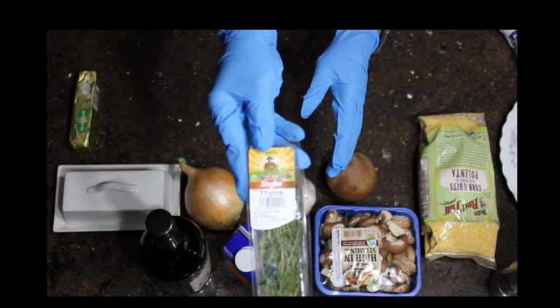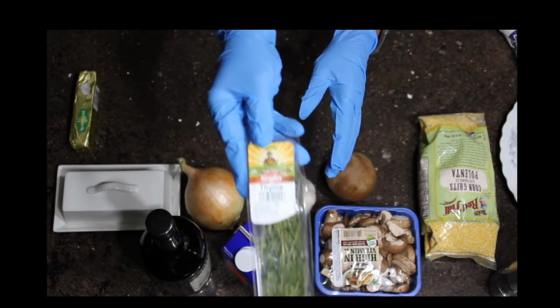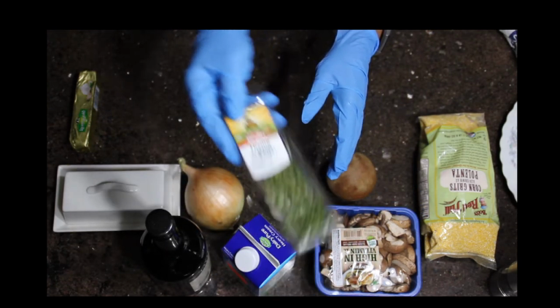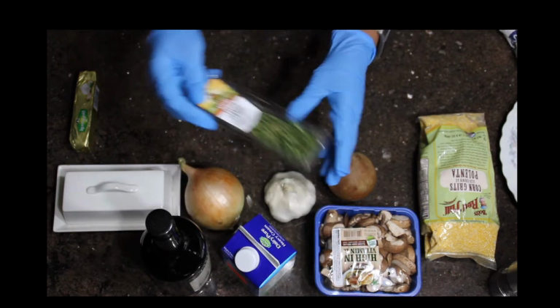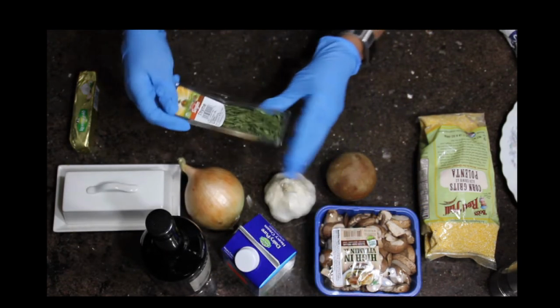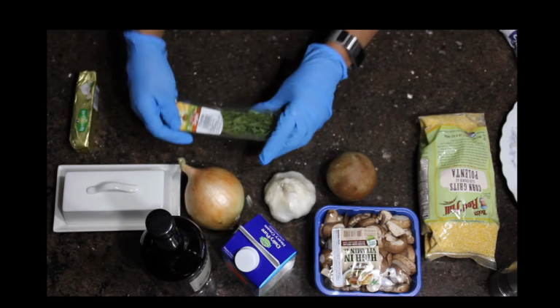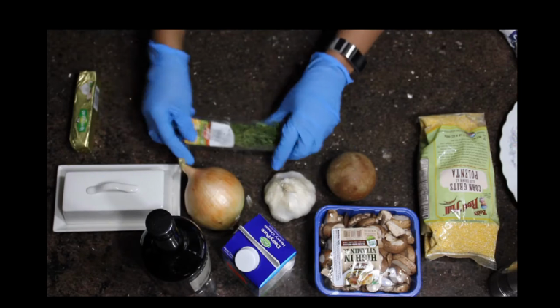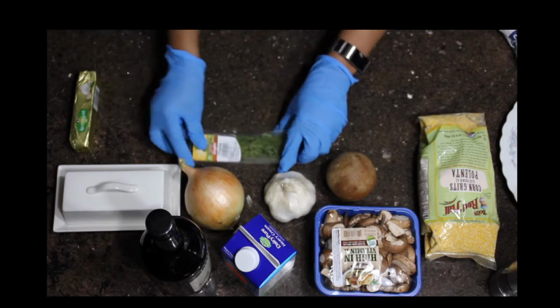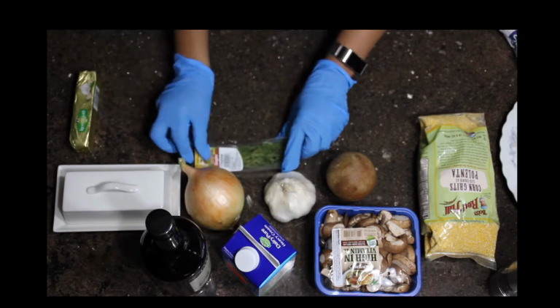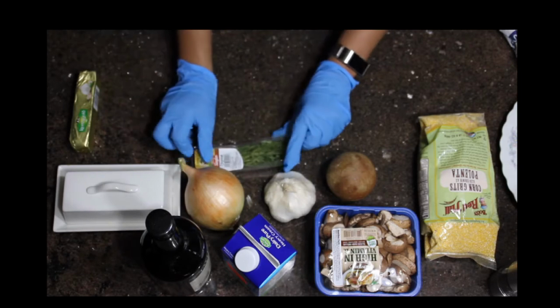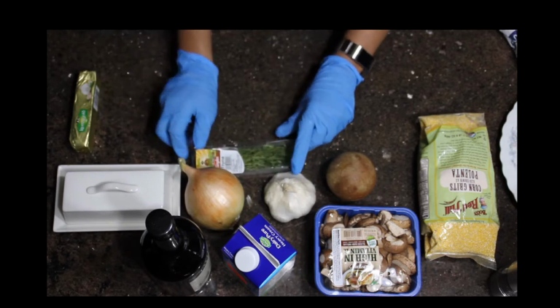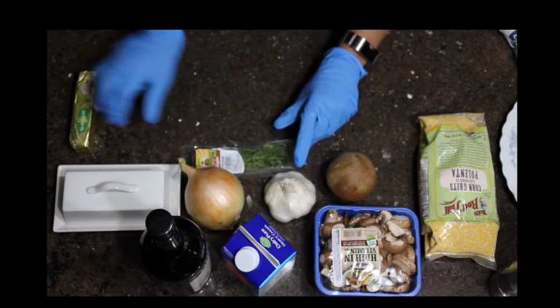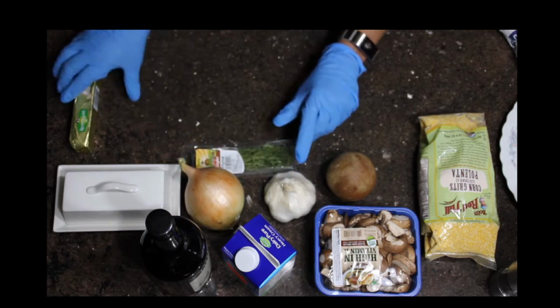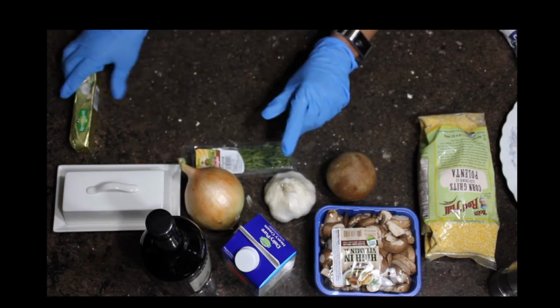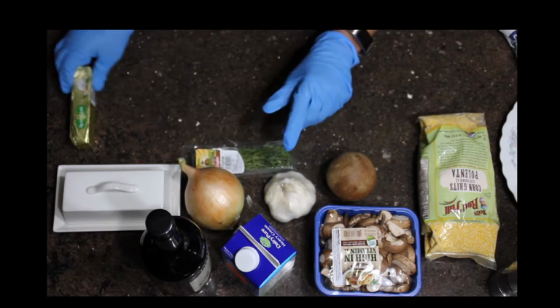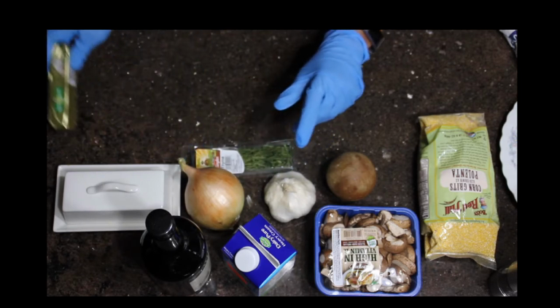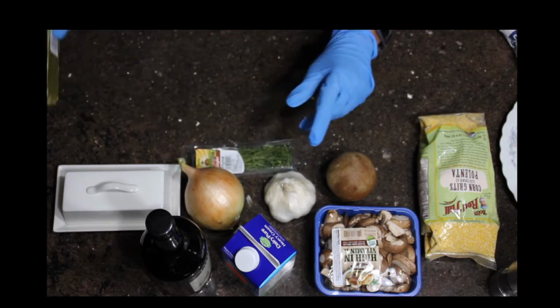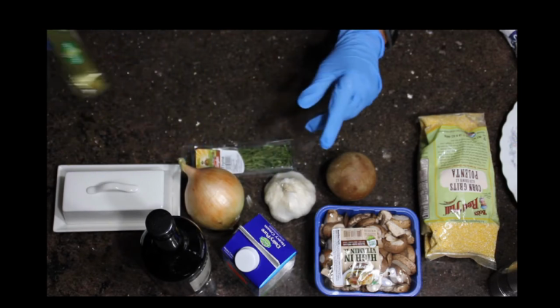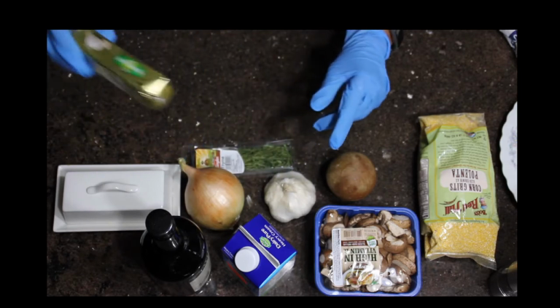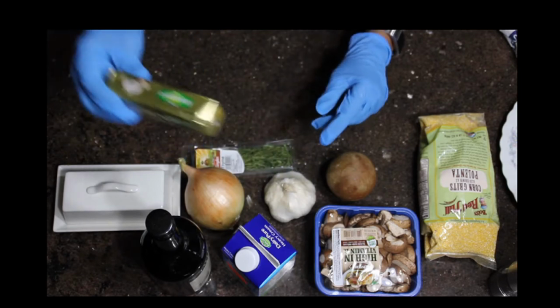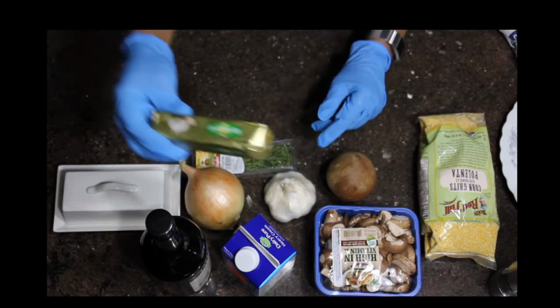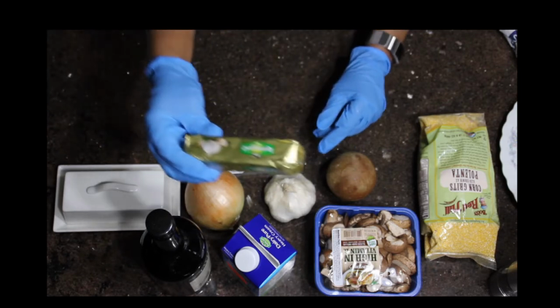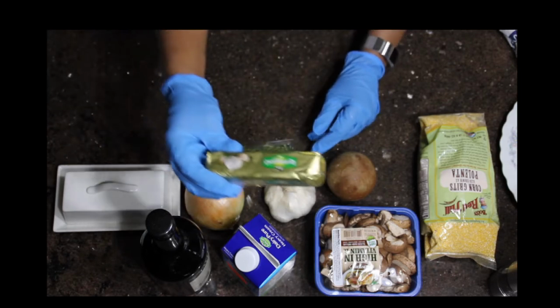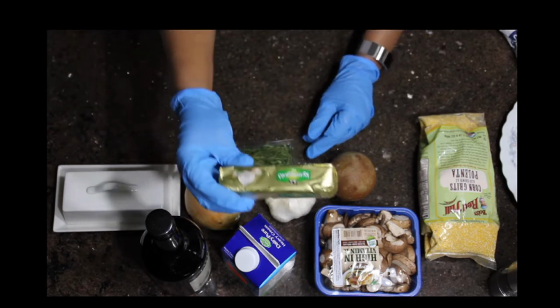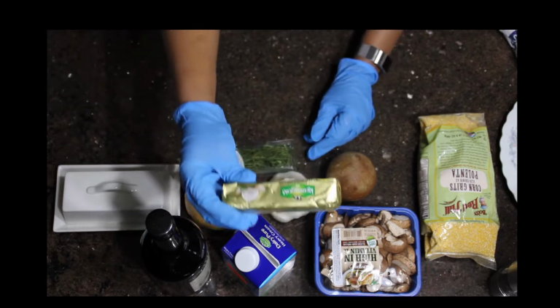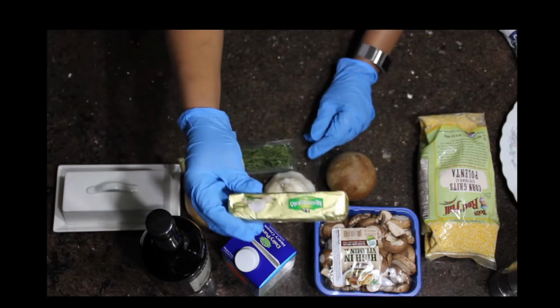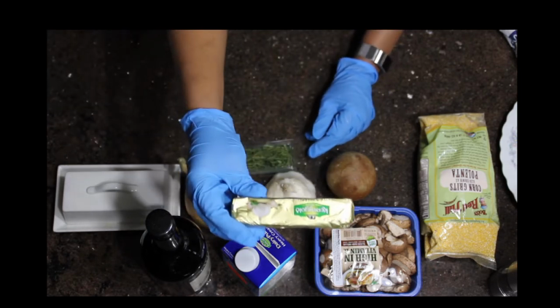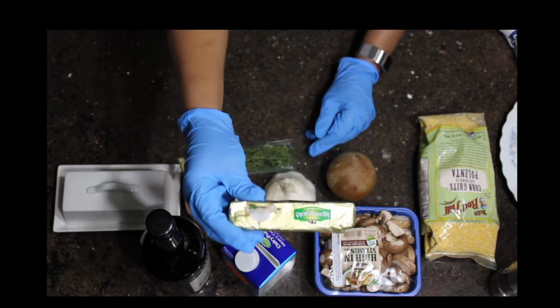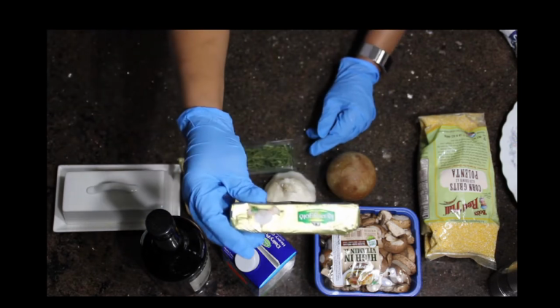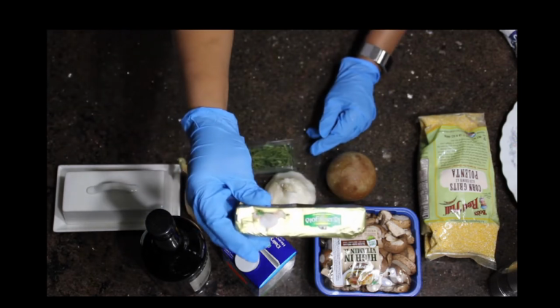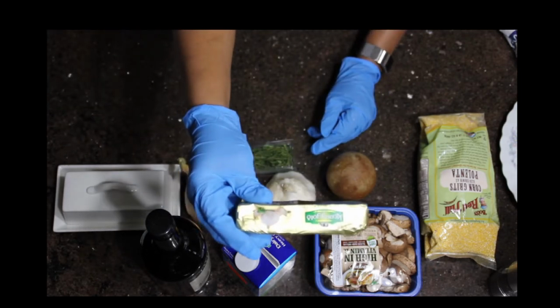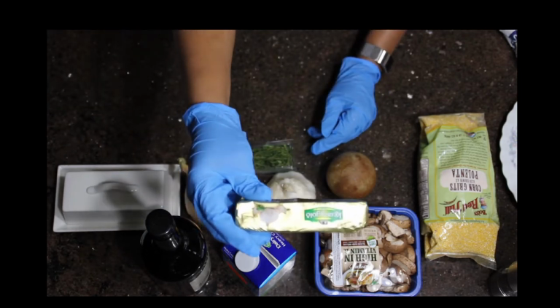What you don't see here is my black pepper cheddar cheese and my broccoli rabe.